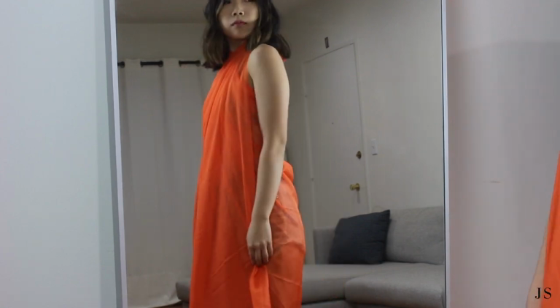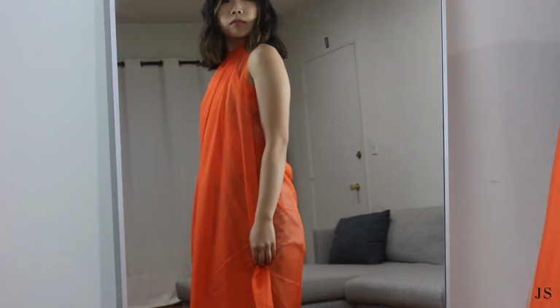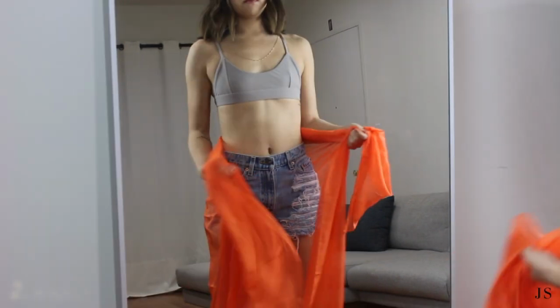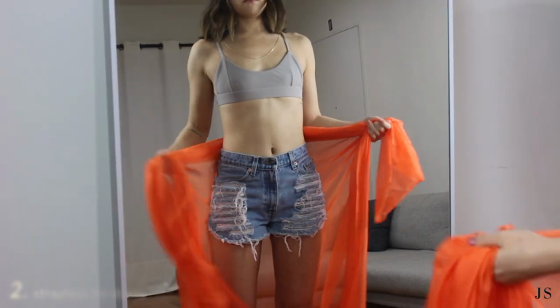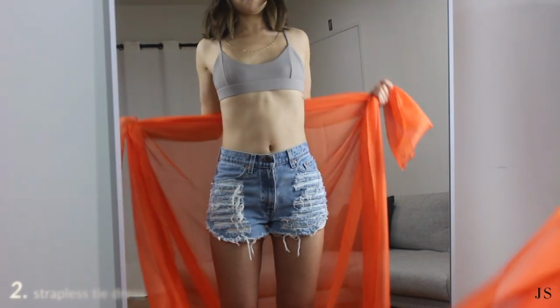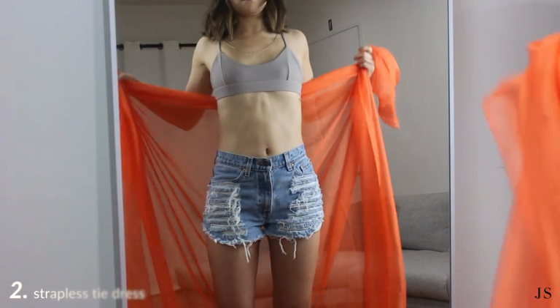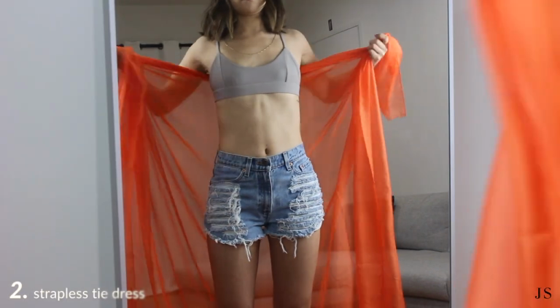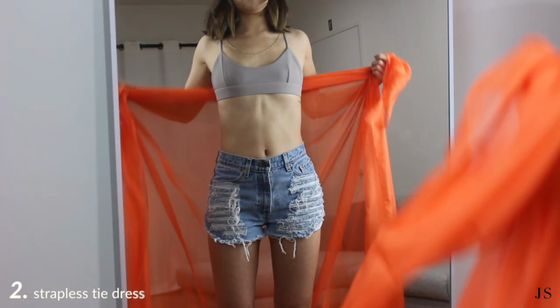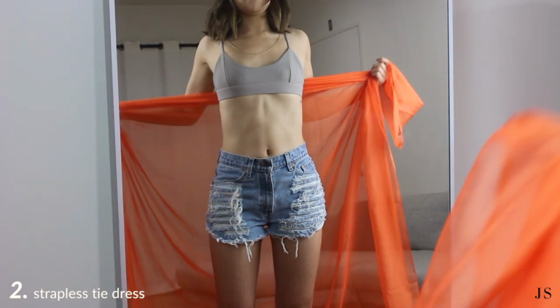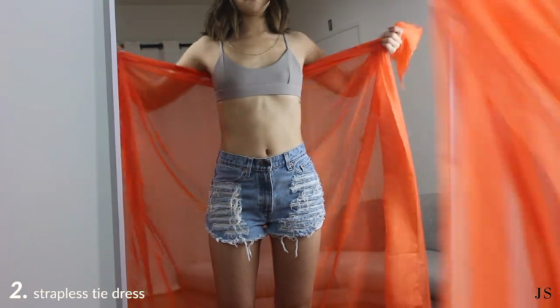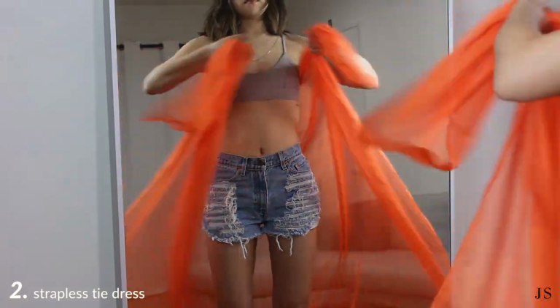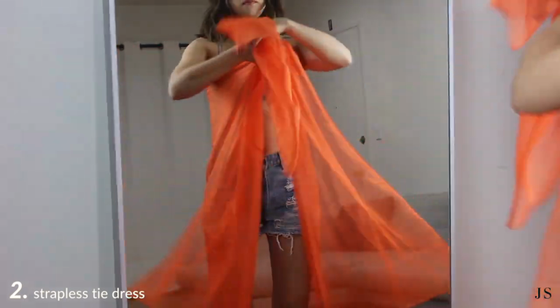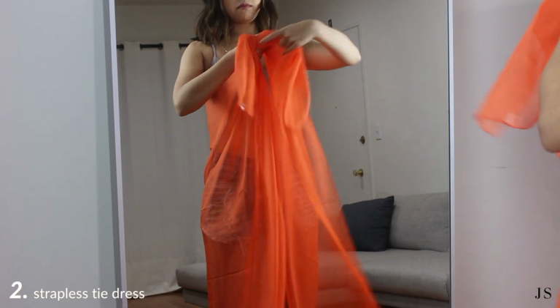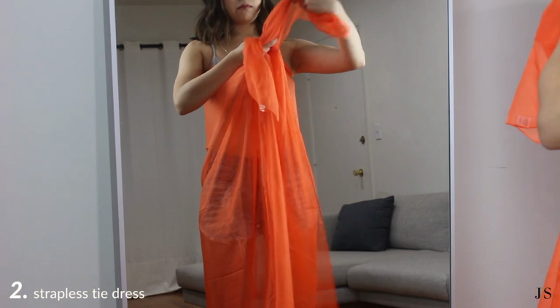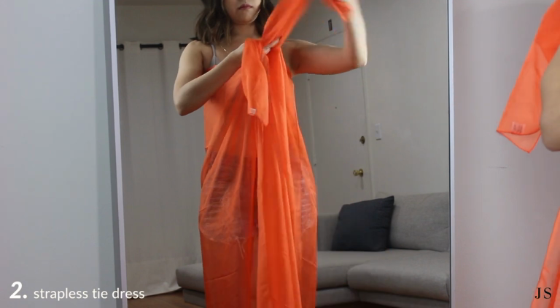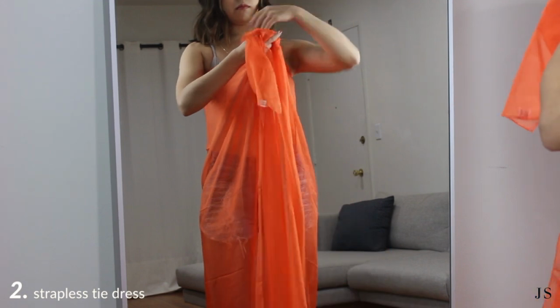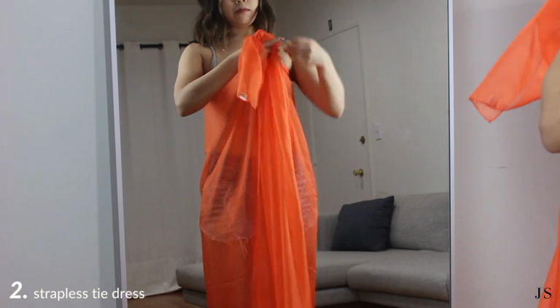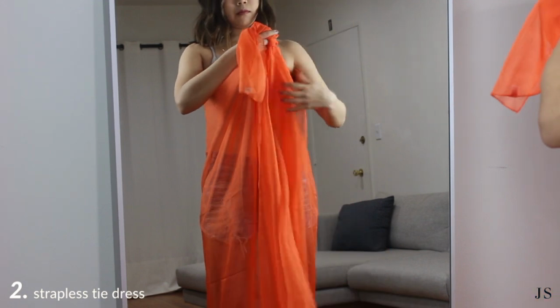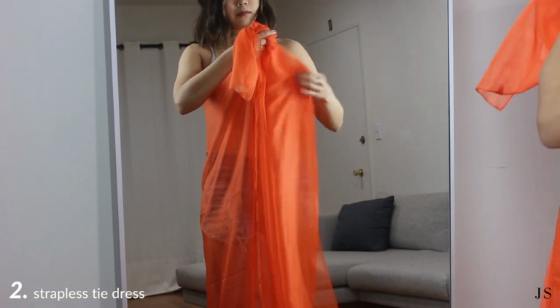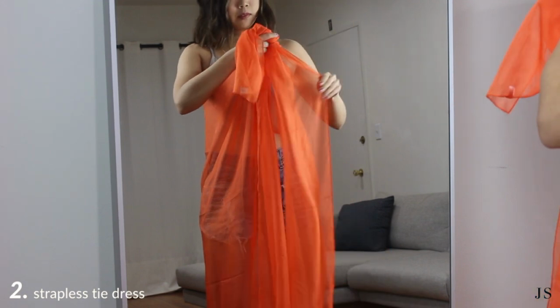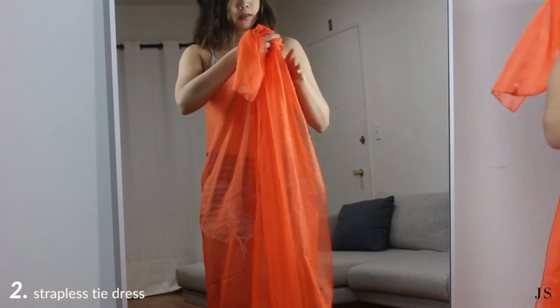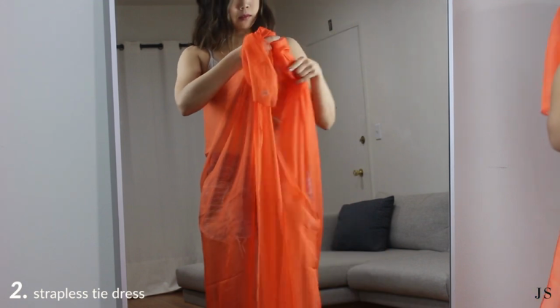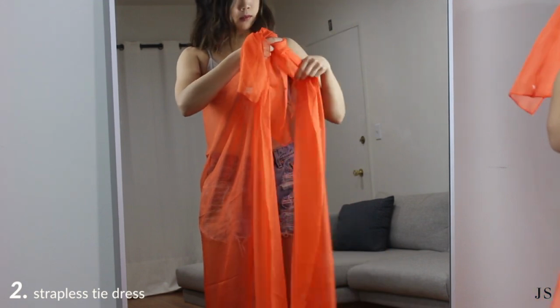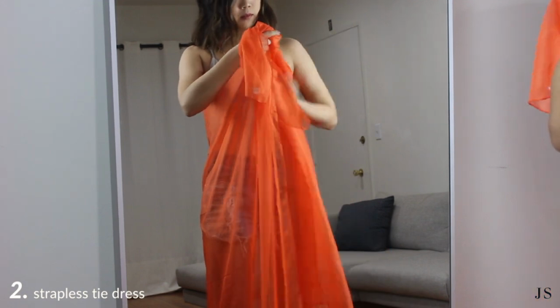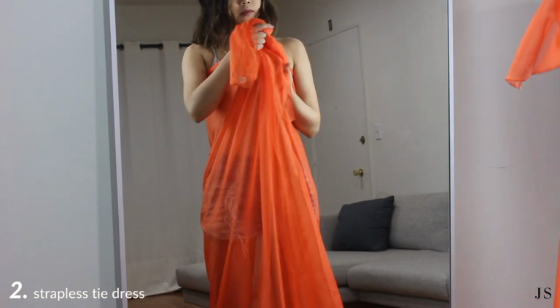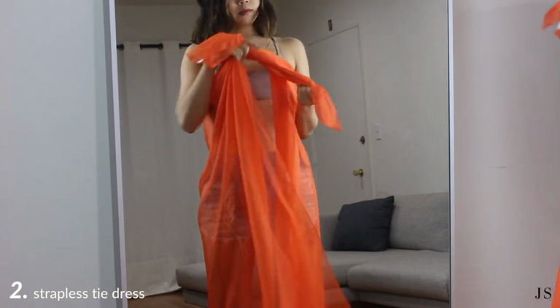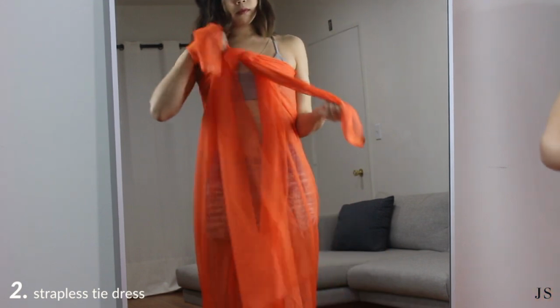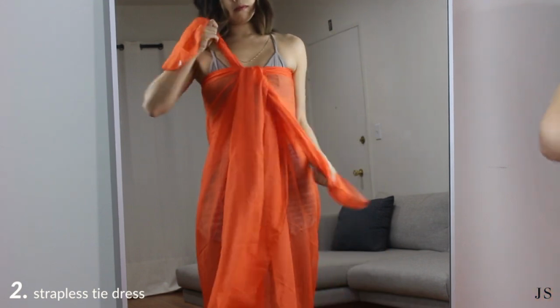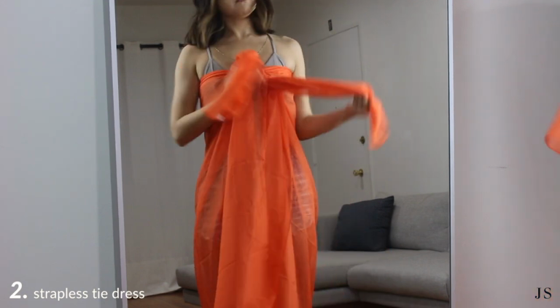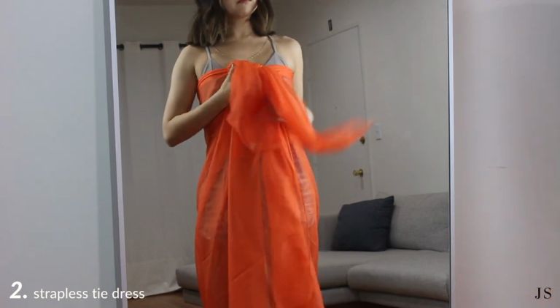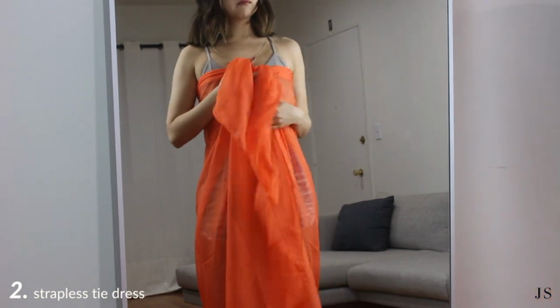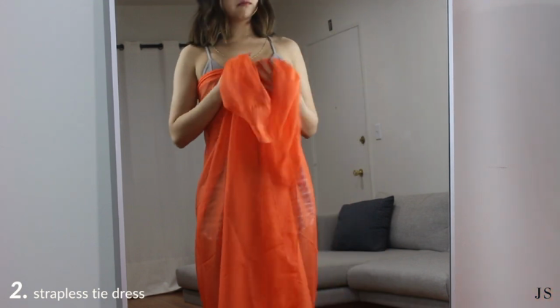For a strapless tie dress, you're going to simply tie the longway corners in a double knot at the center of your chest.